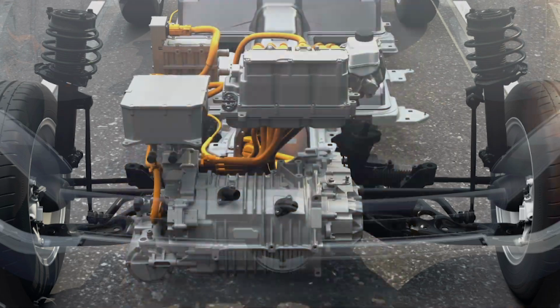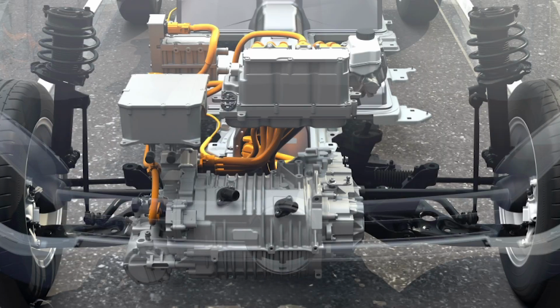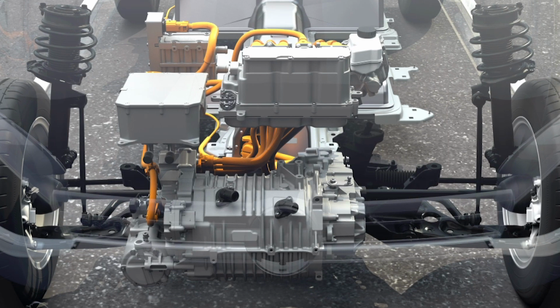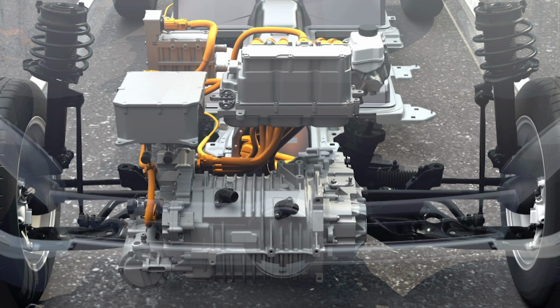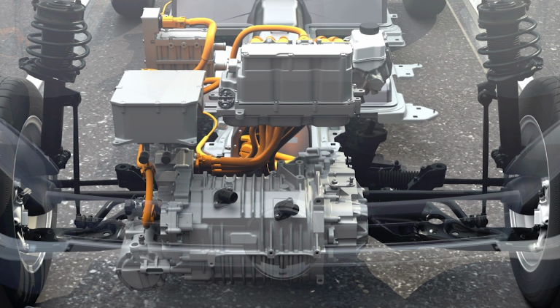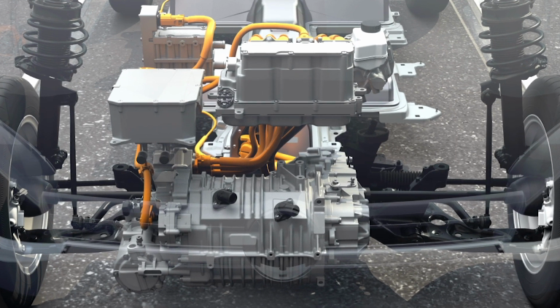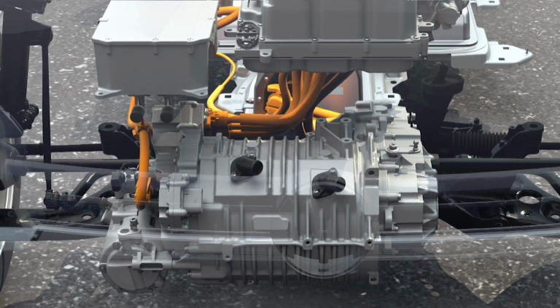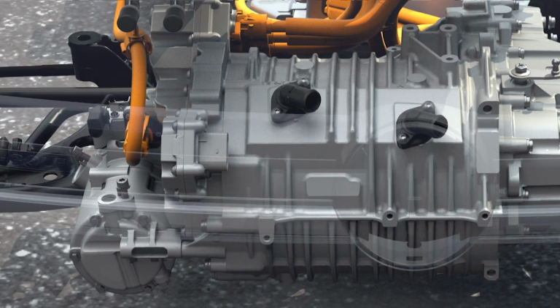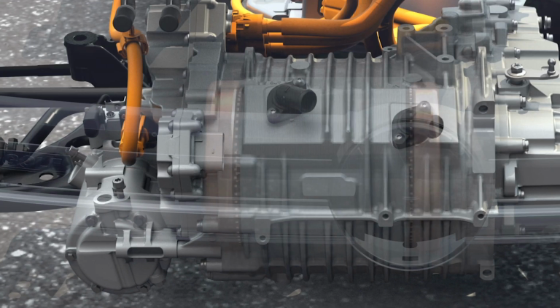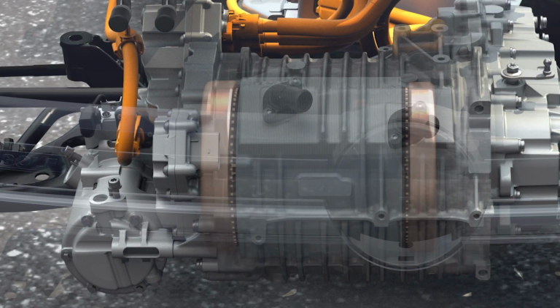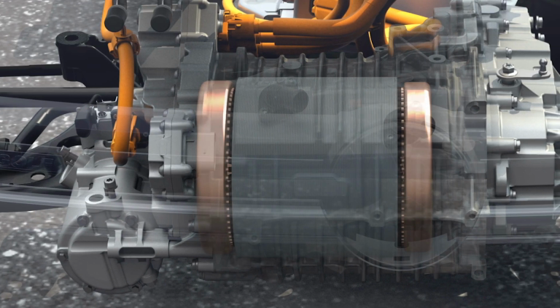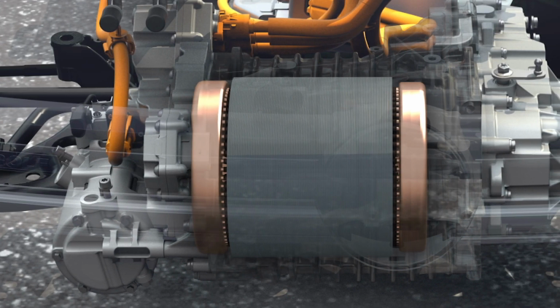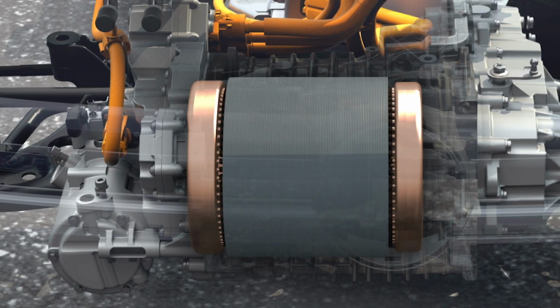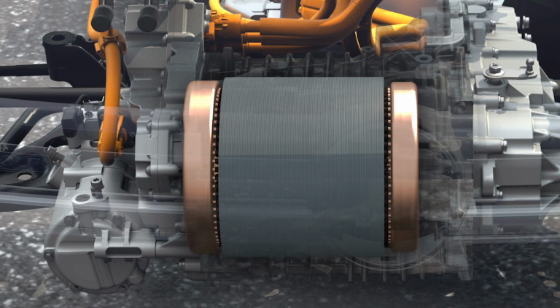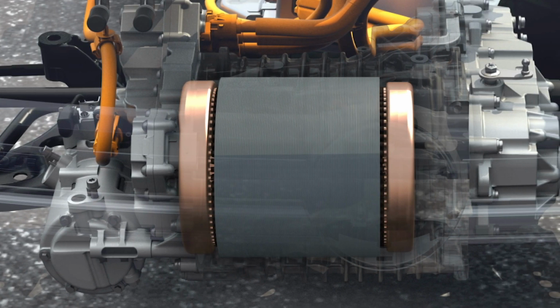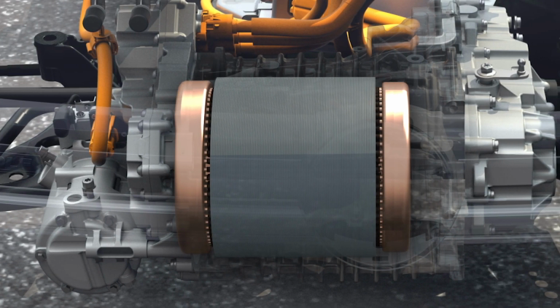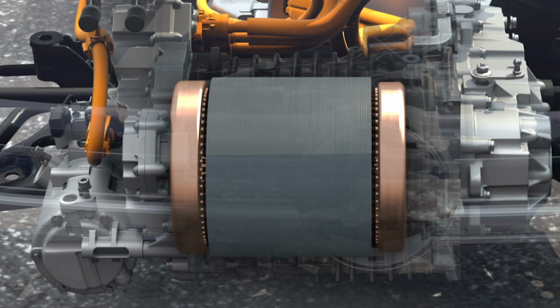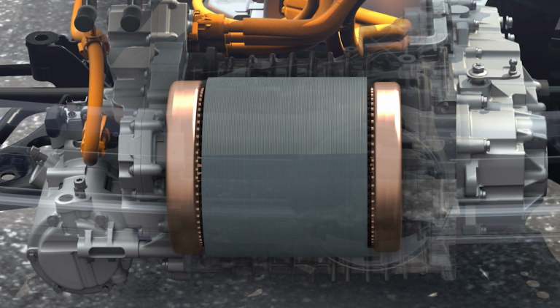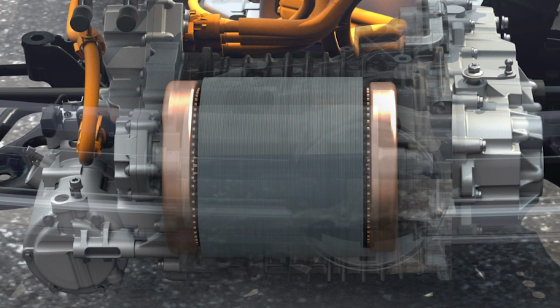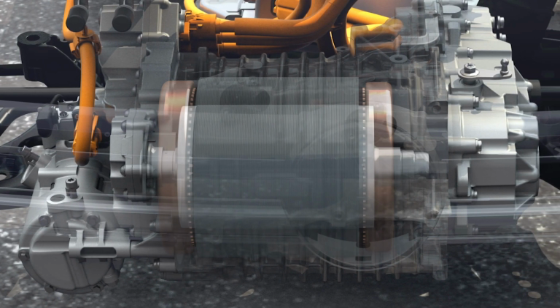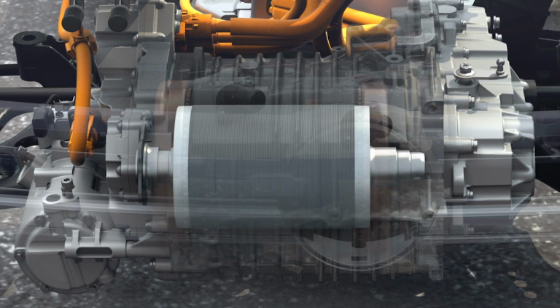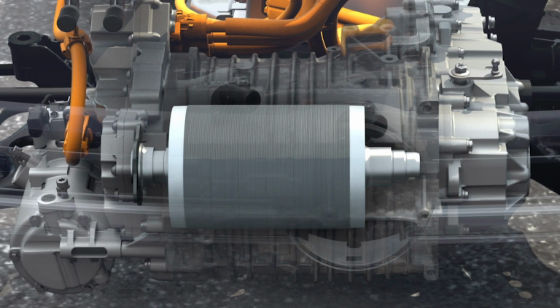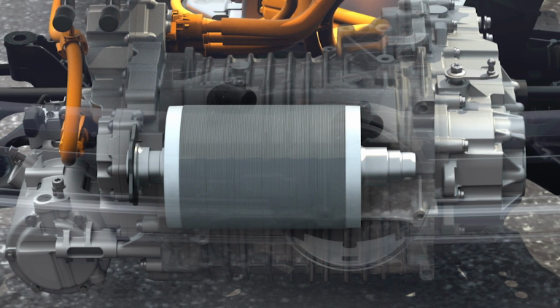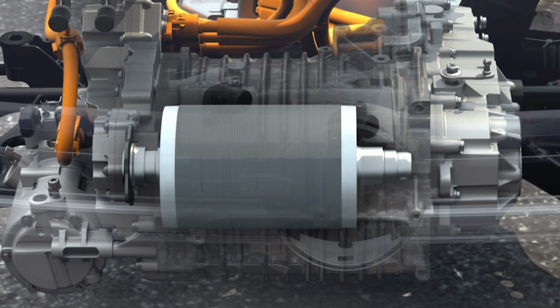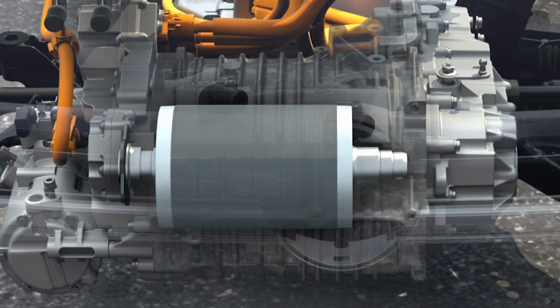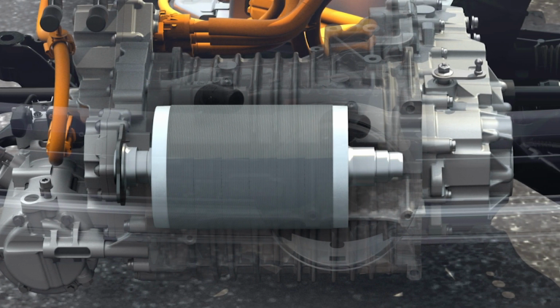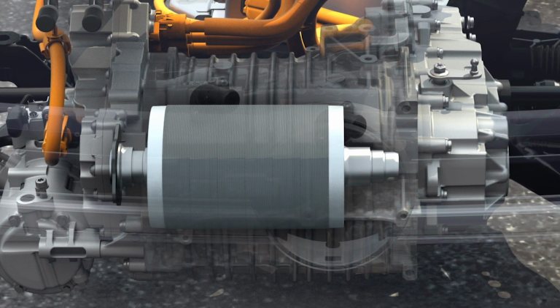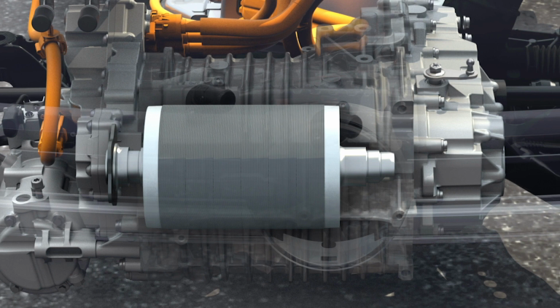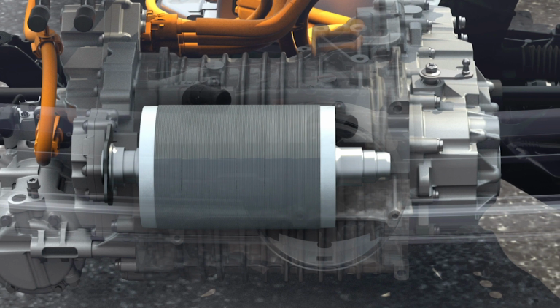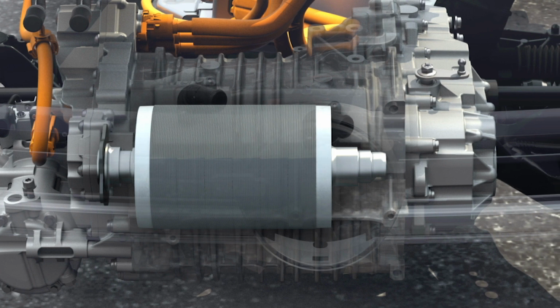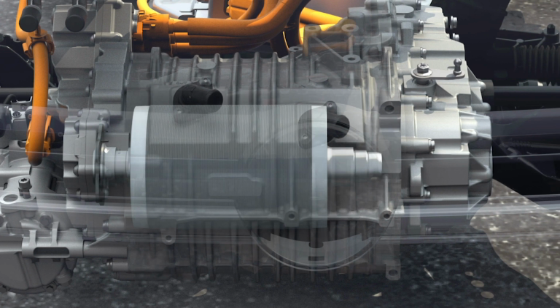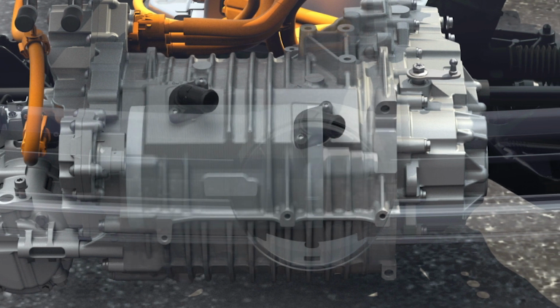While things have moved on a bit, the electric car still consists of three main items: a motor, inverter, and battery.